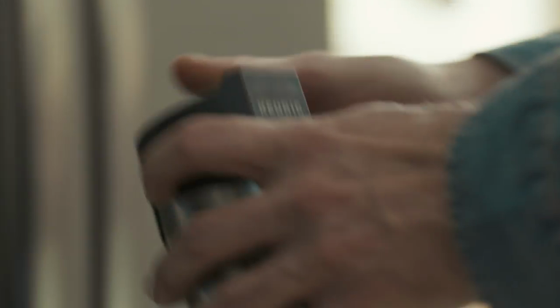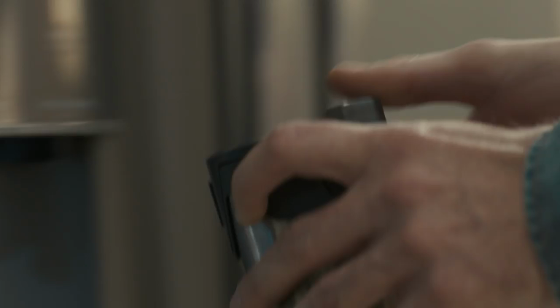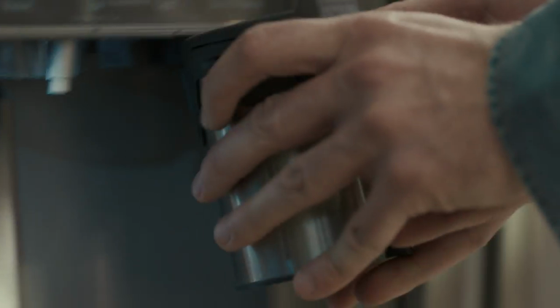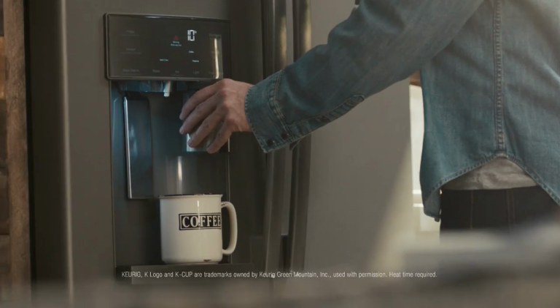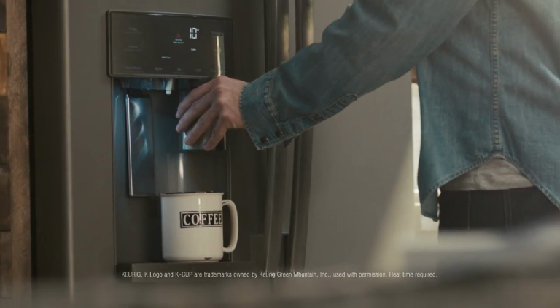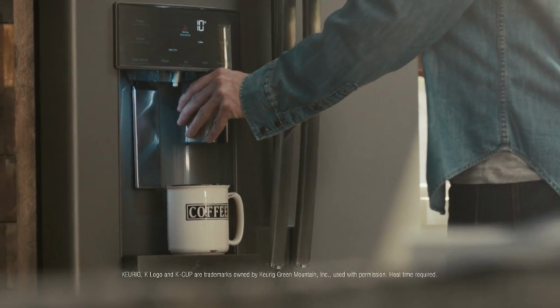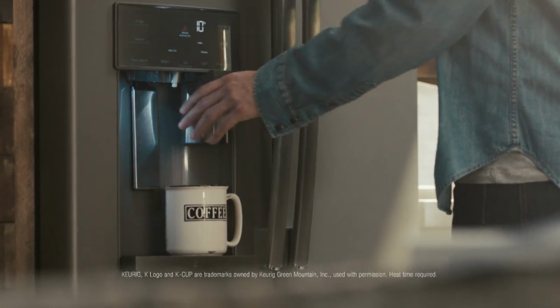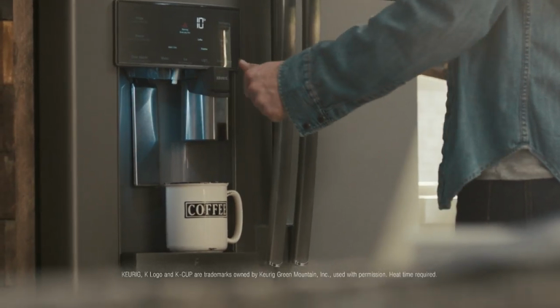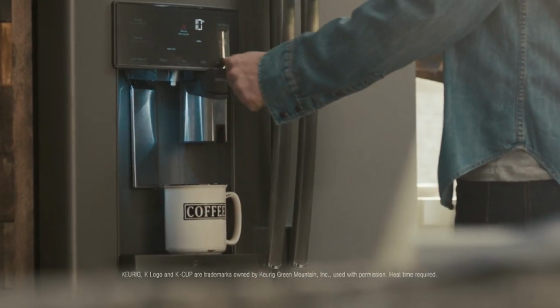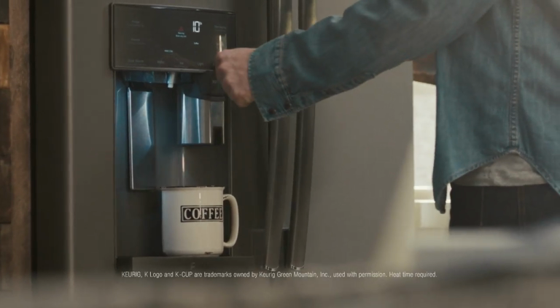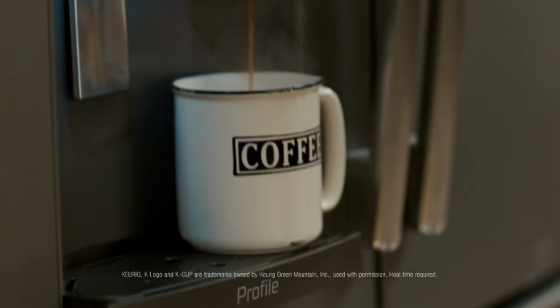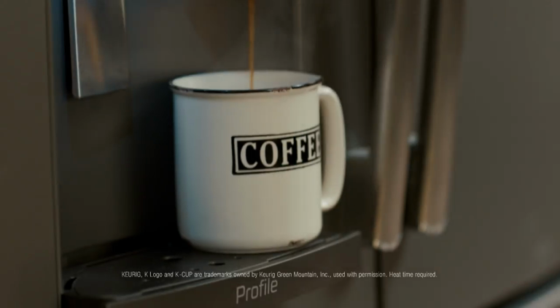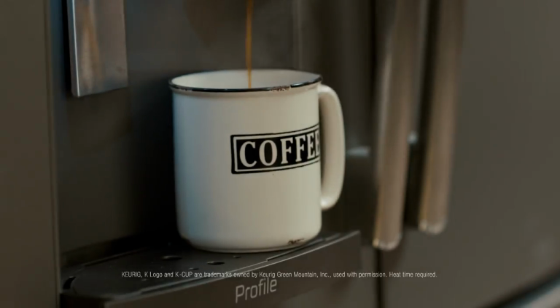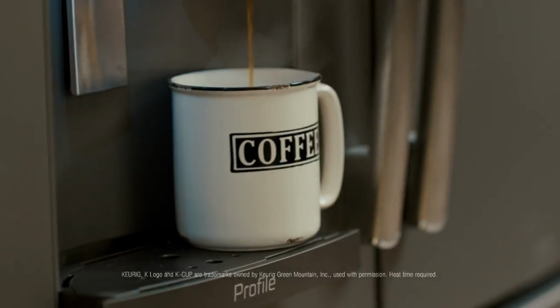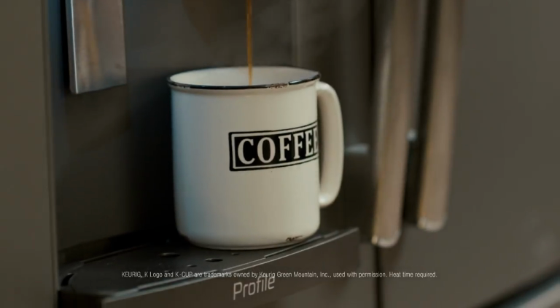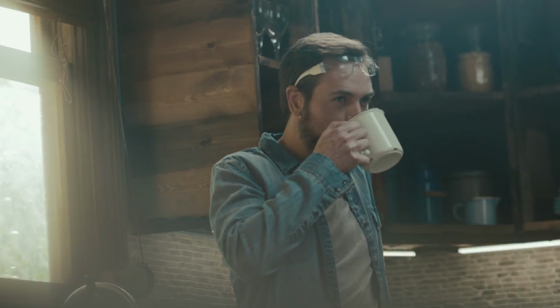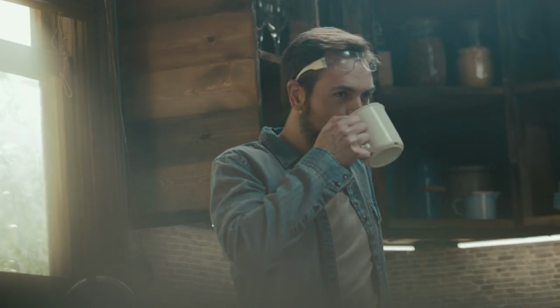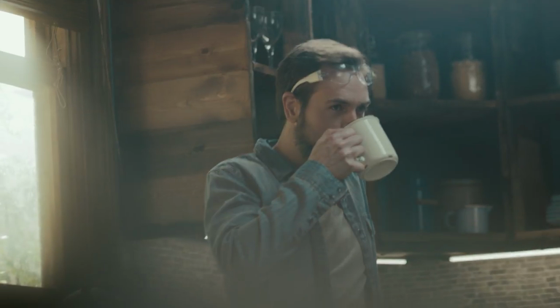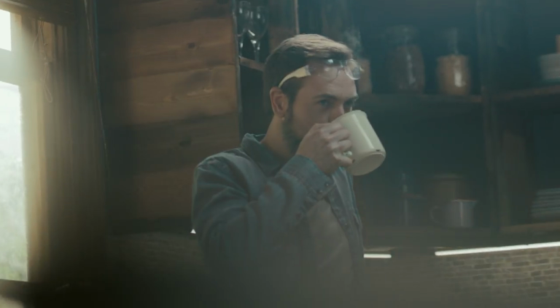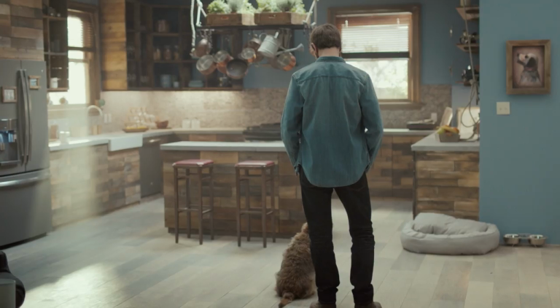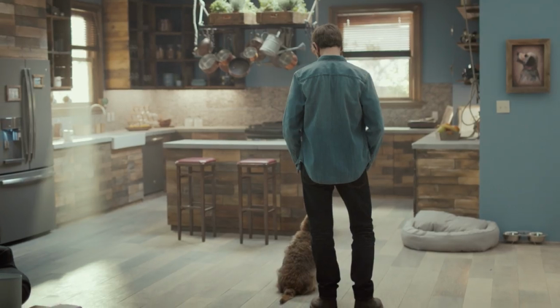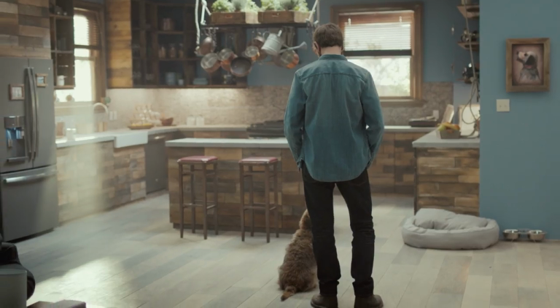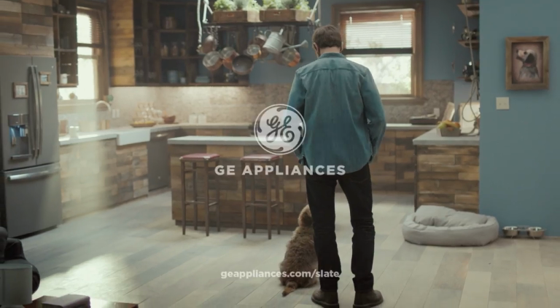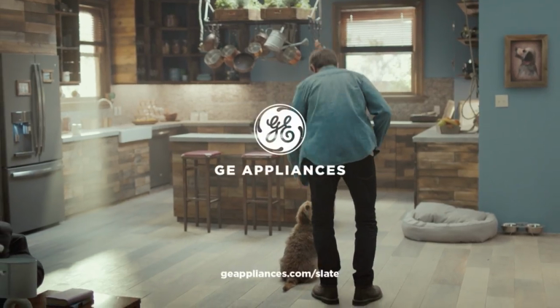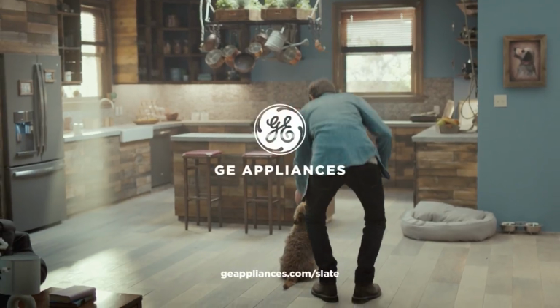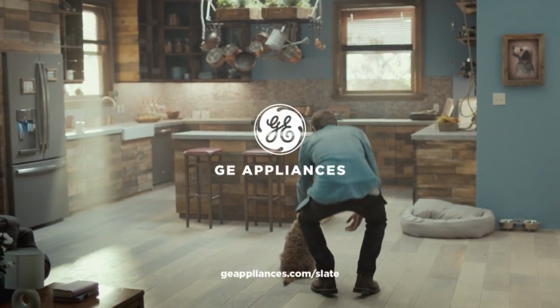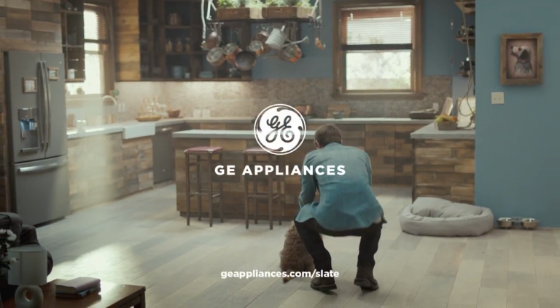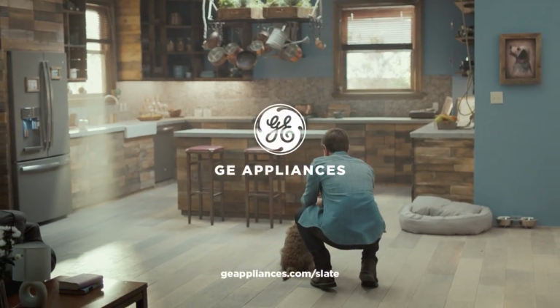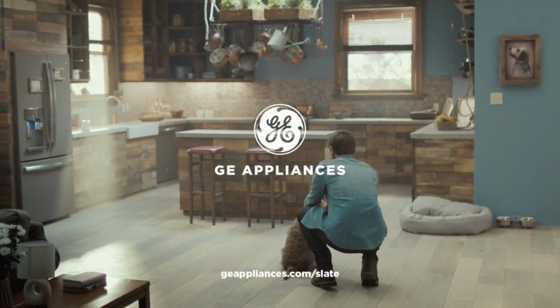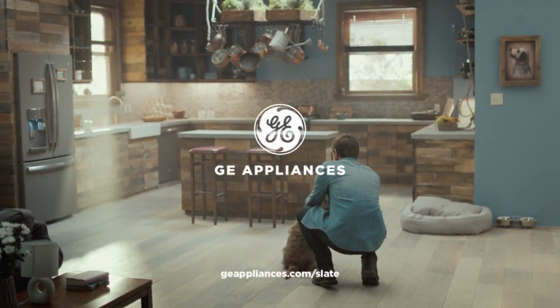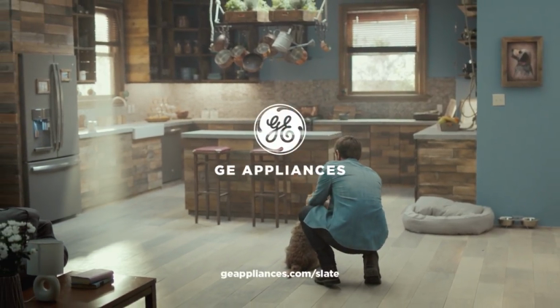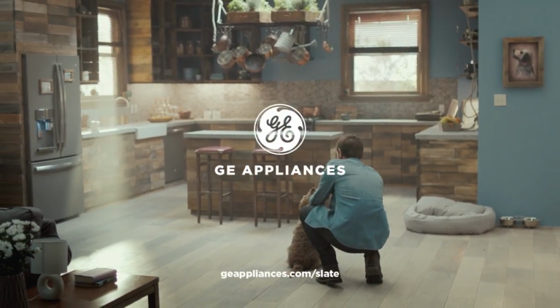With their elegant, stone-inspired finish, they complement any kitchen, including yours. GE Slate. The style that works with your style.